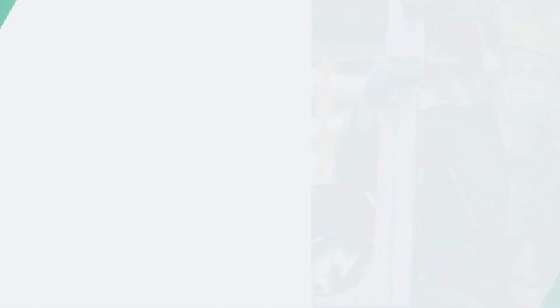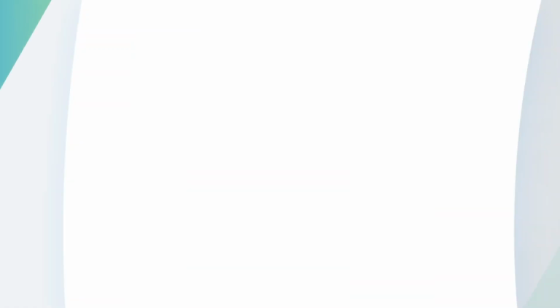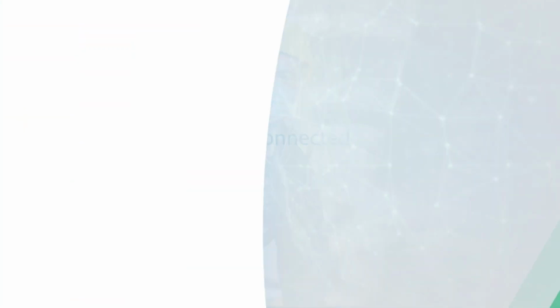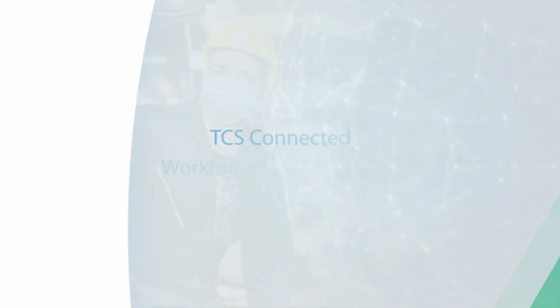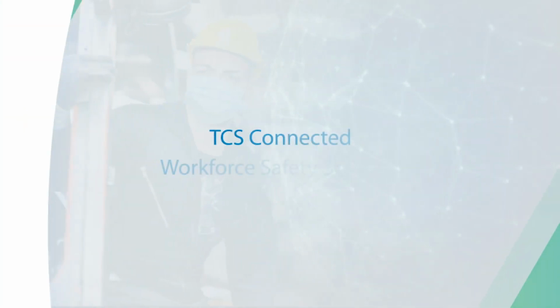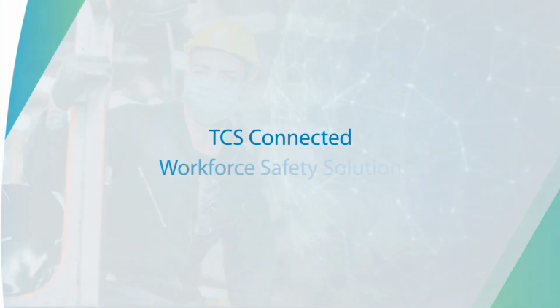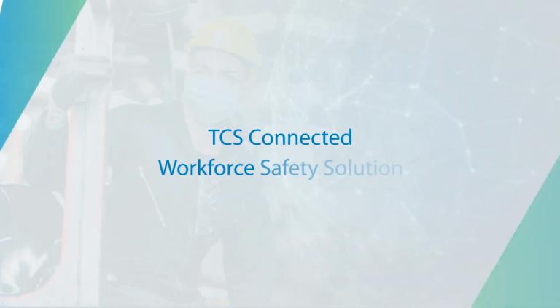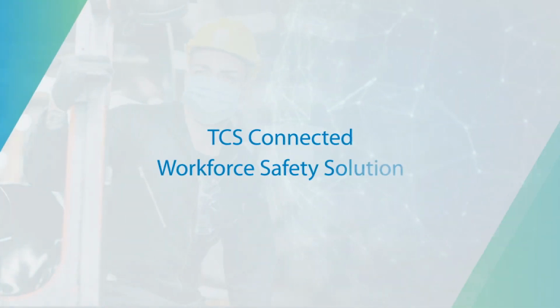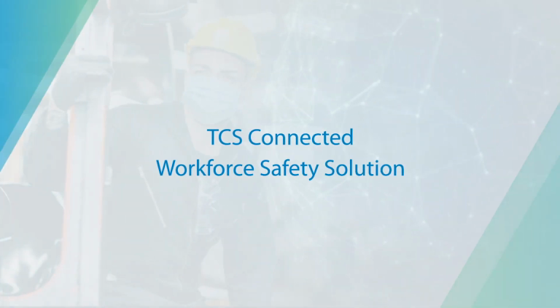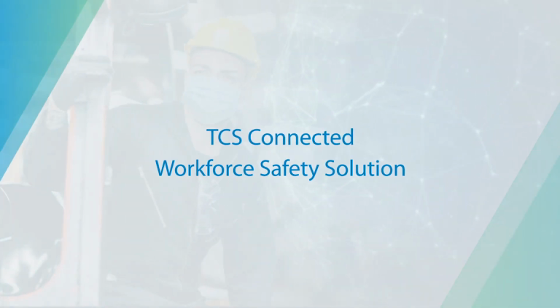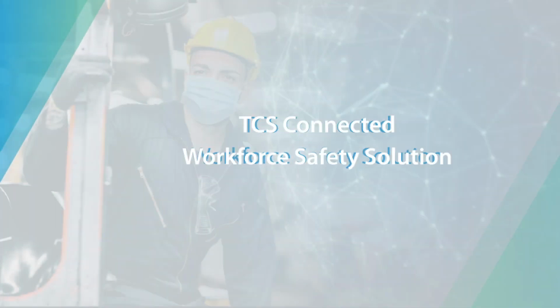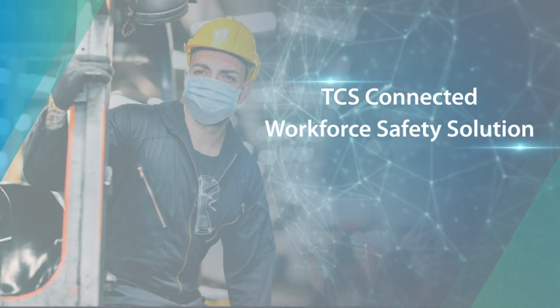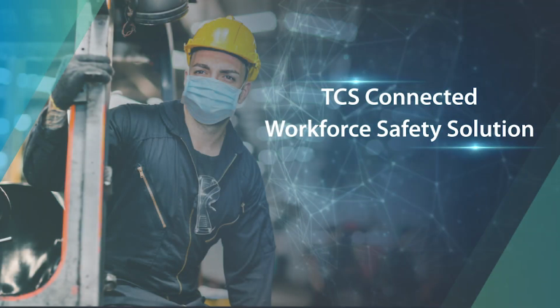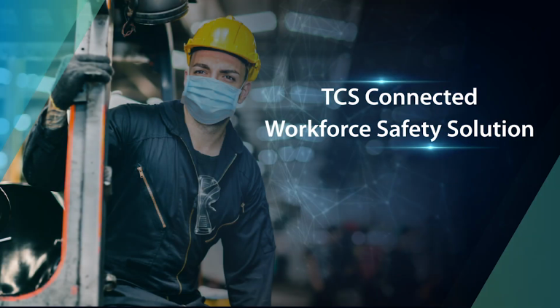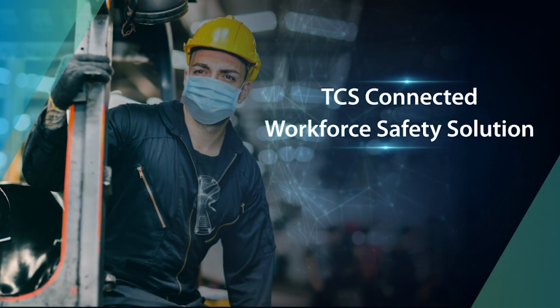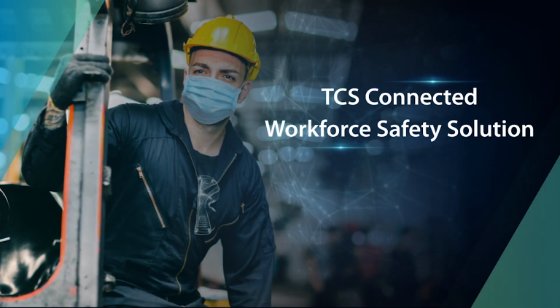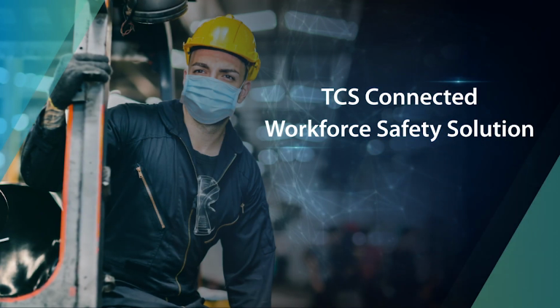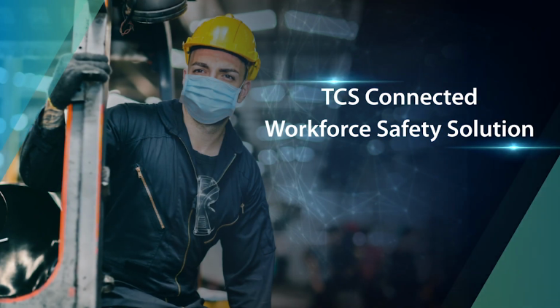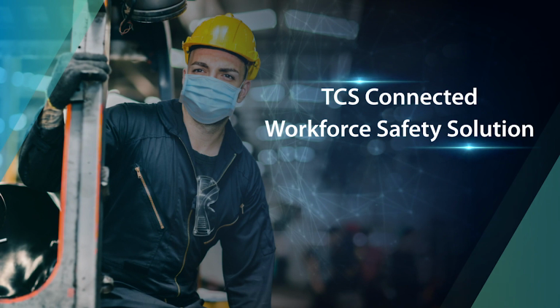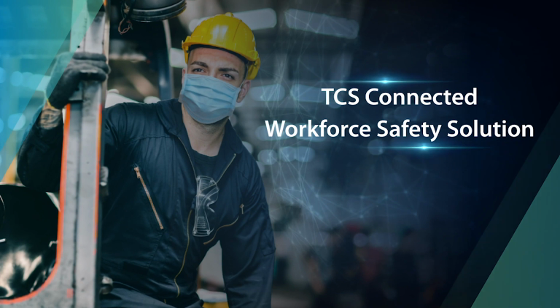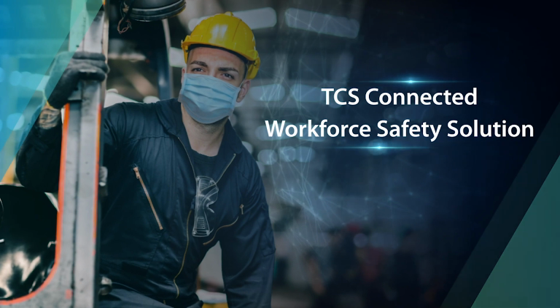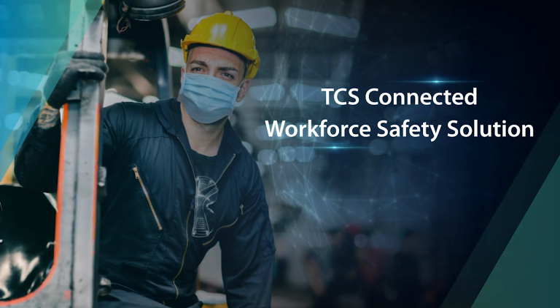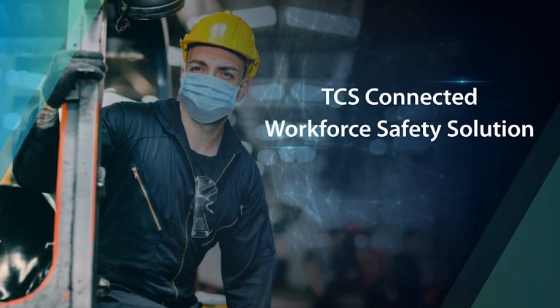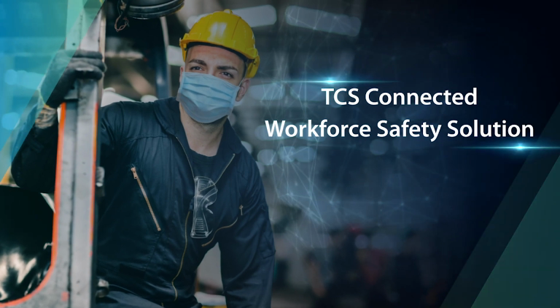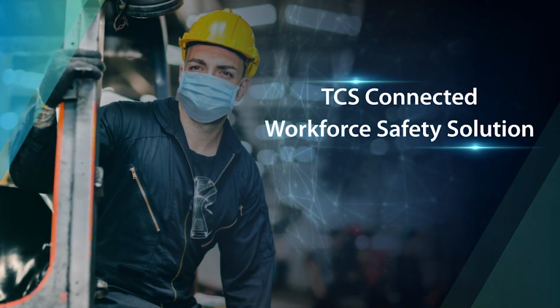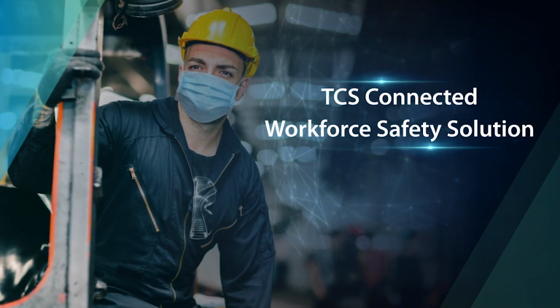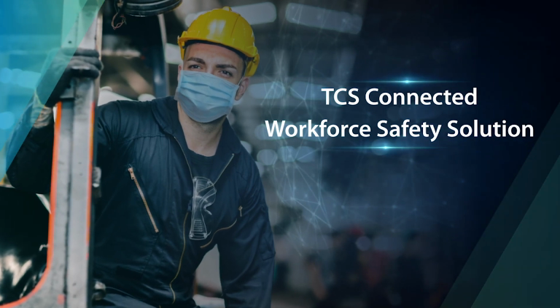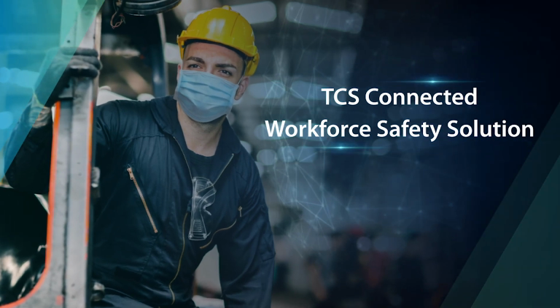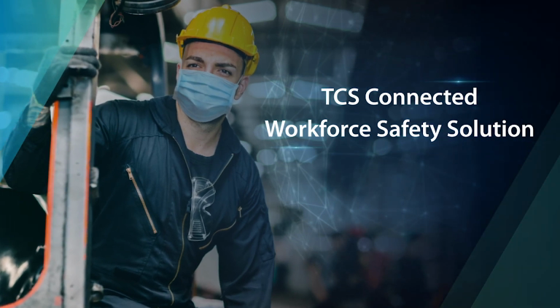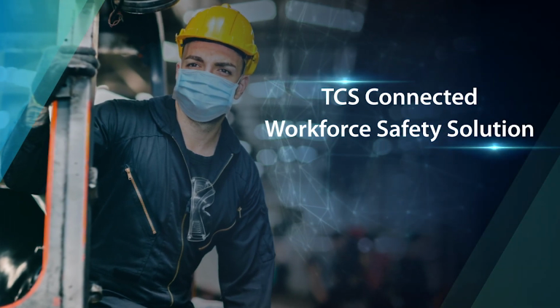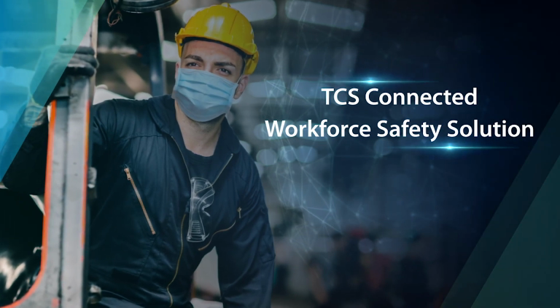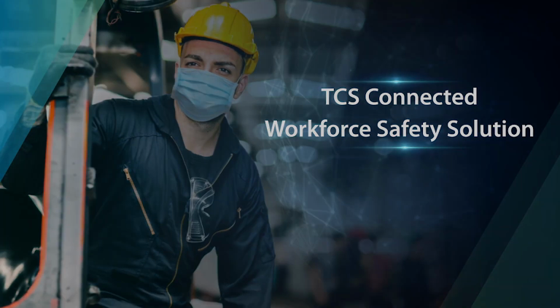Build resilience into your operations by creating a safe and trusted work environment.